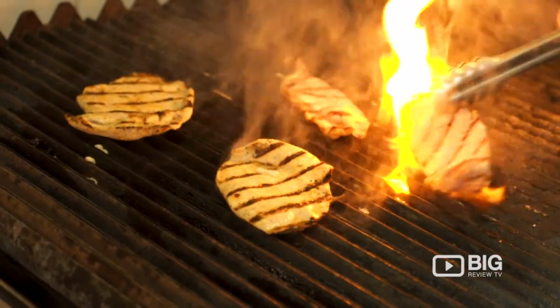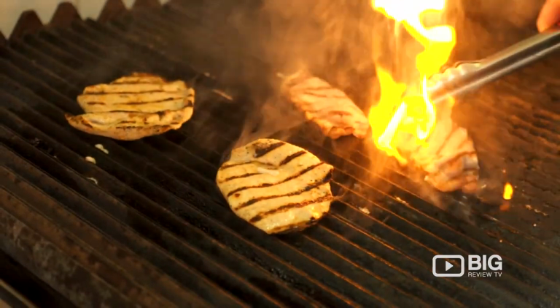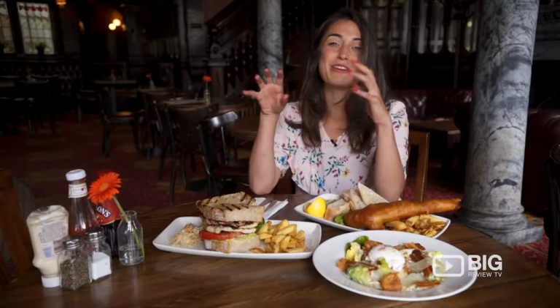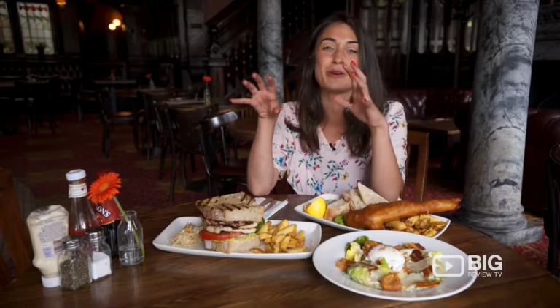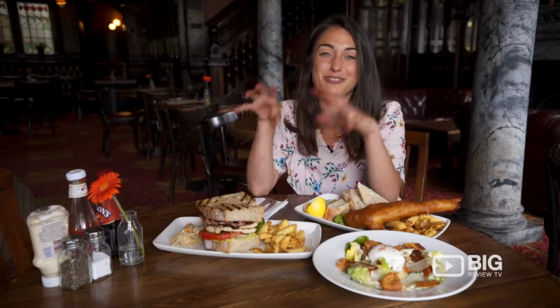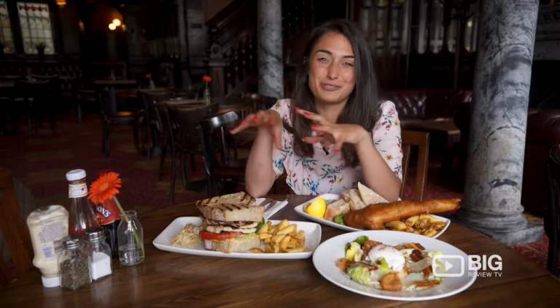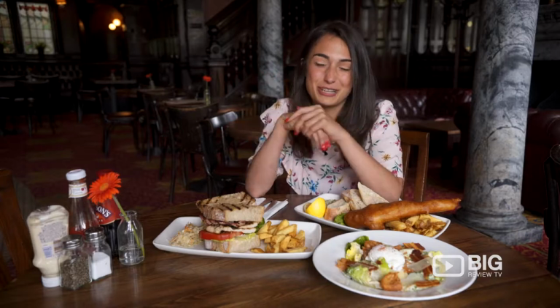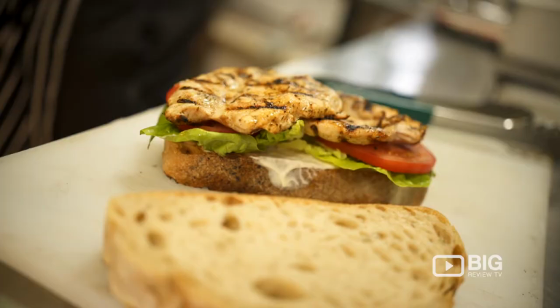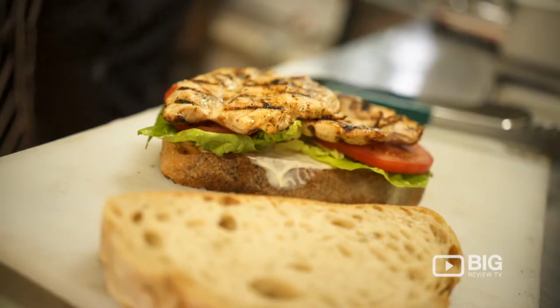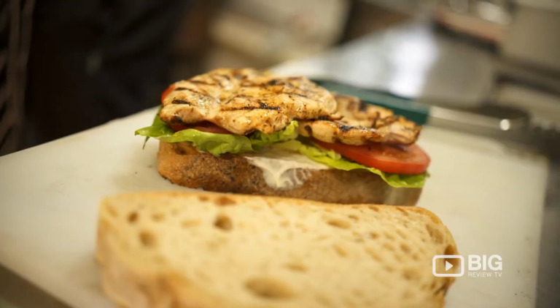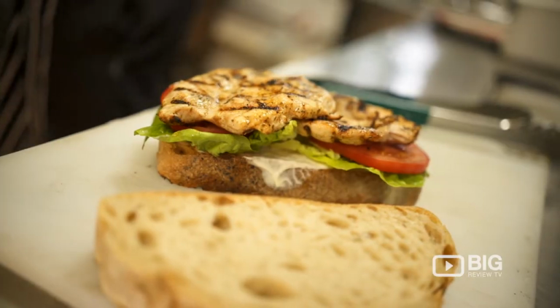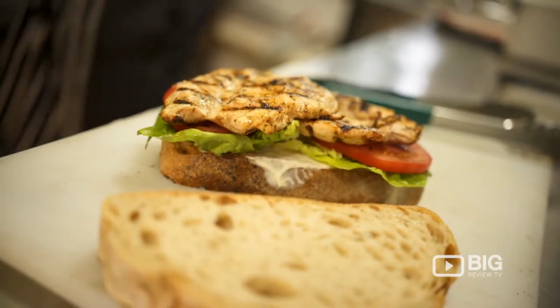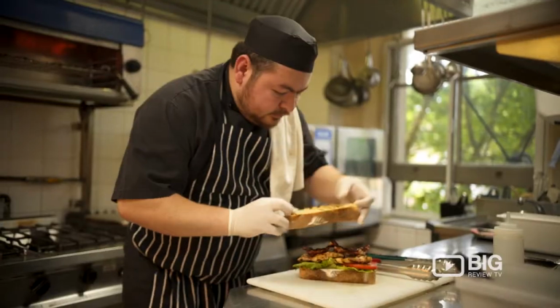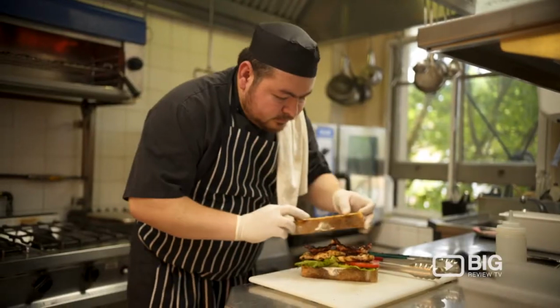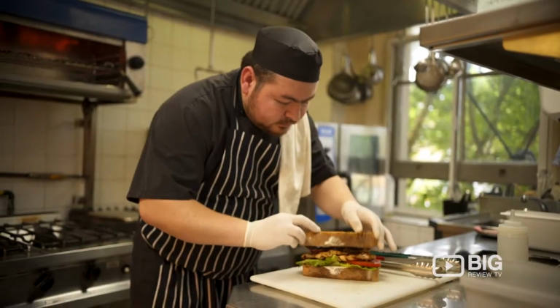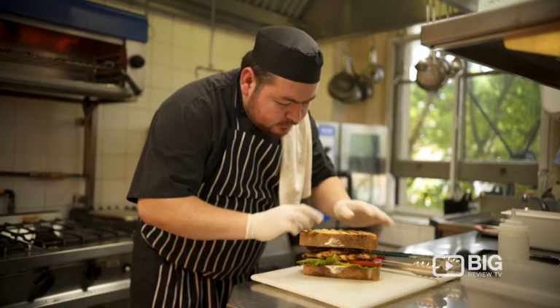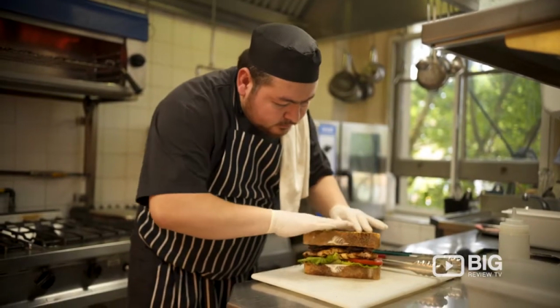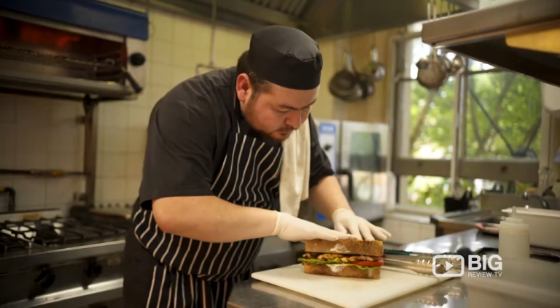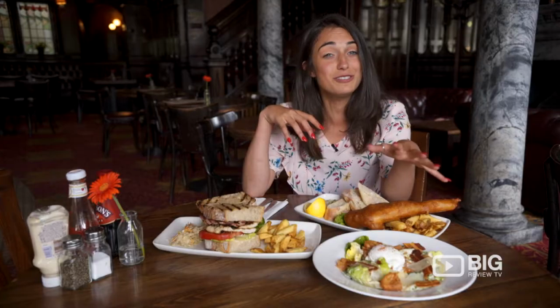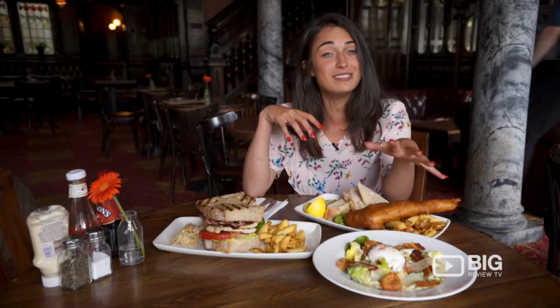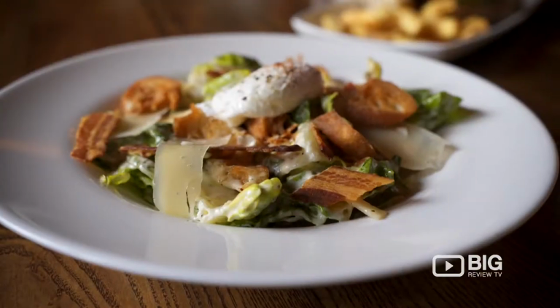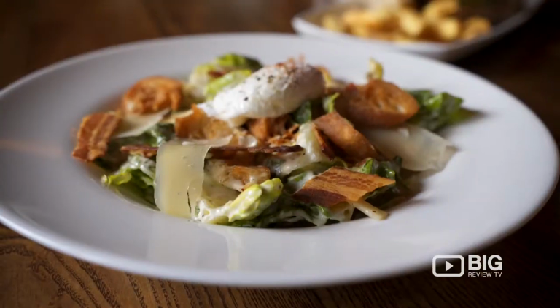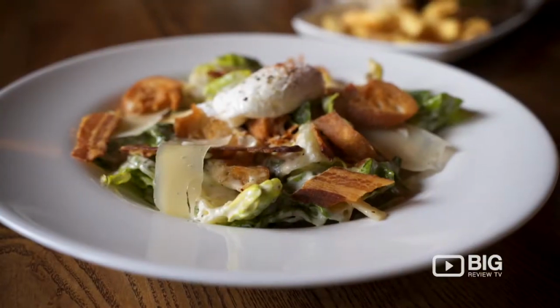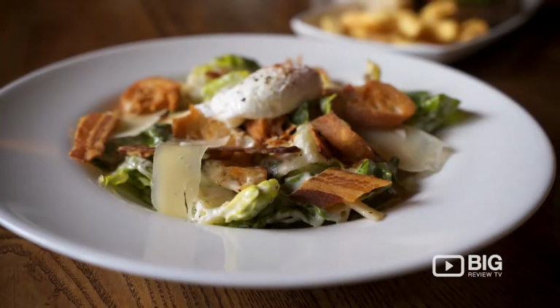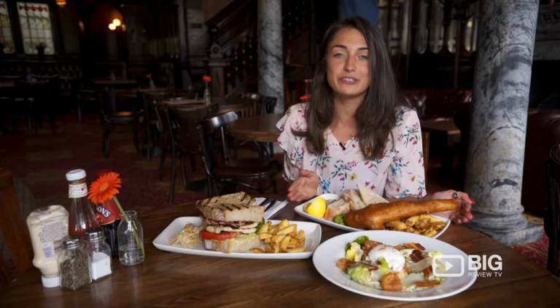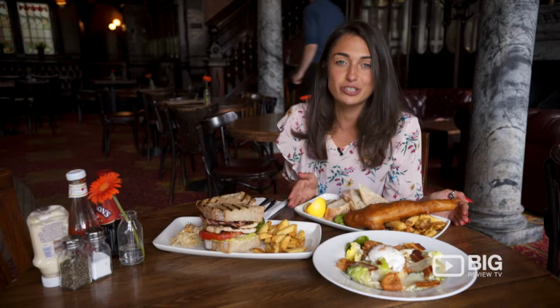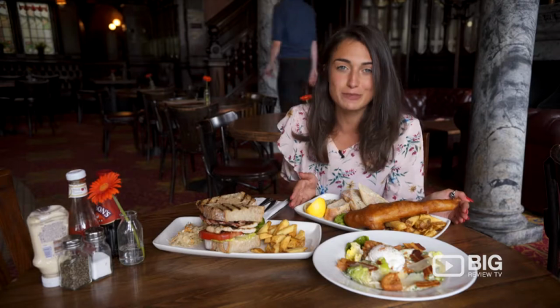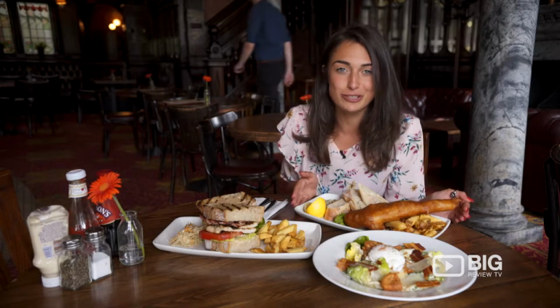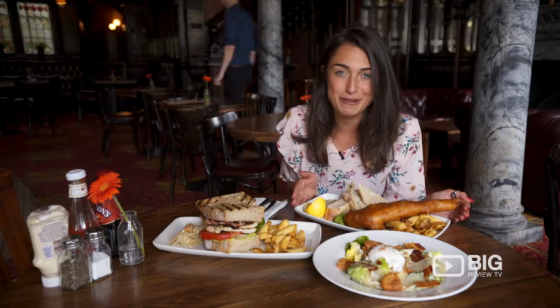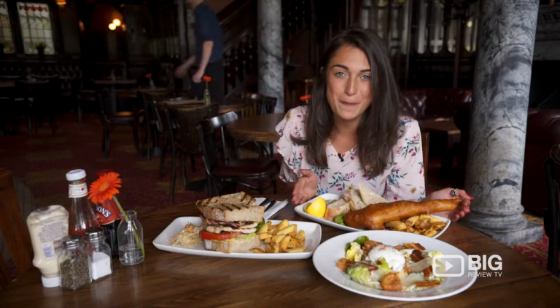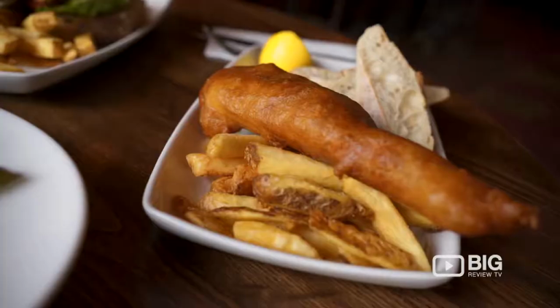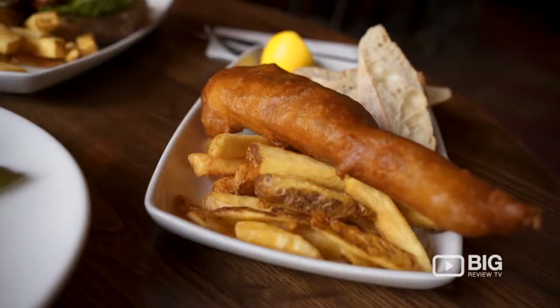This is one of their traditional chicken sandwiches which looks and smells amazing. Traditional Caesar salad and fish and chips done perfectly.